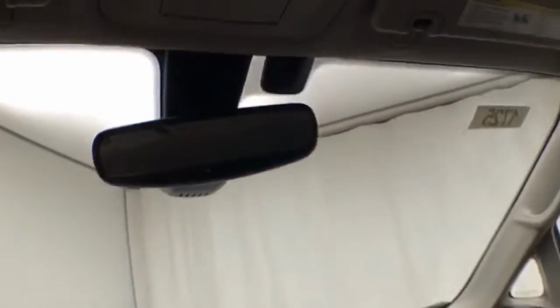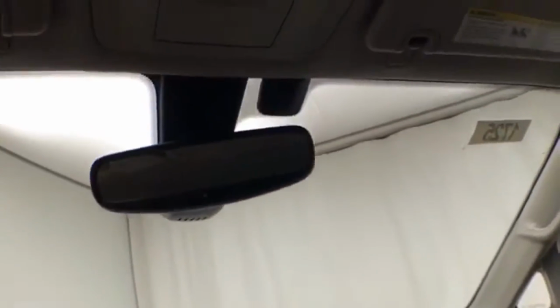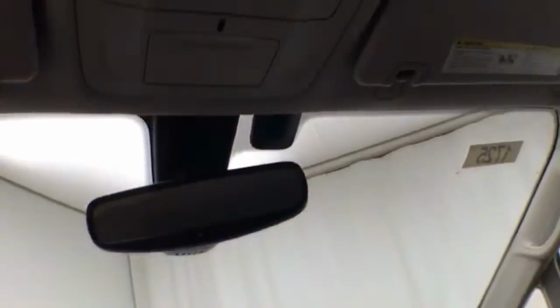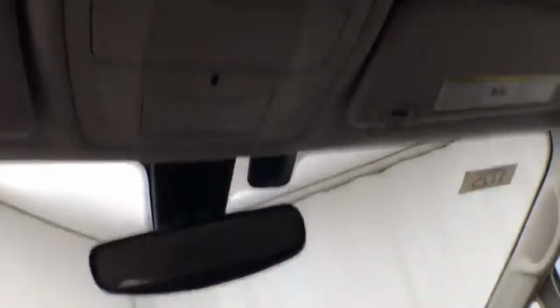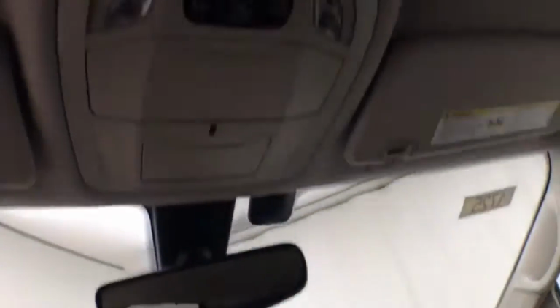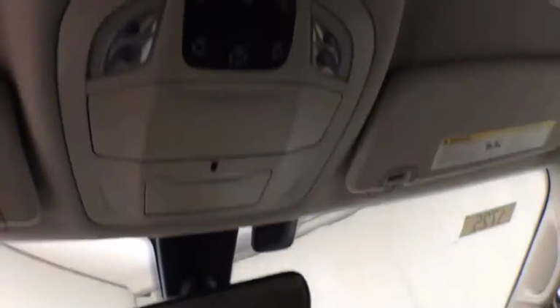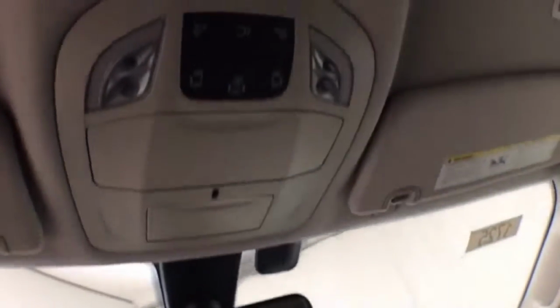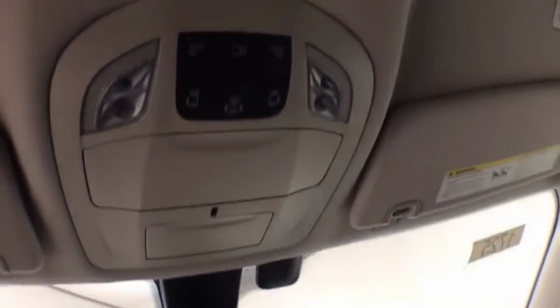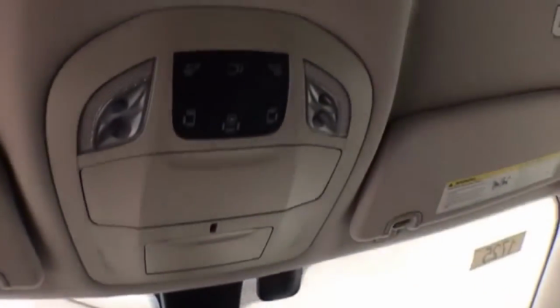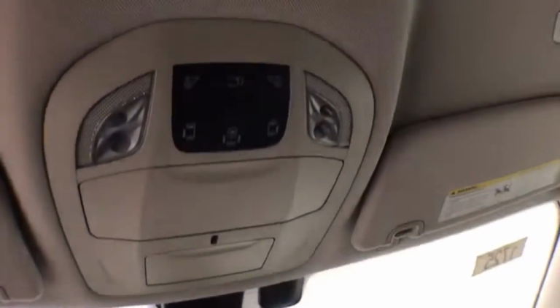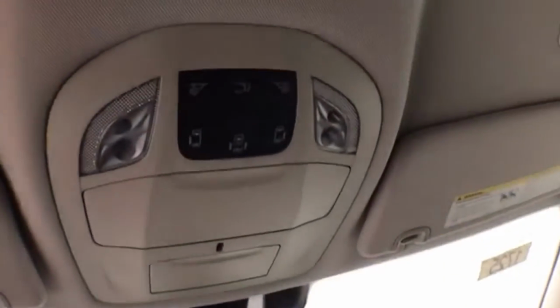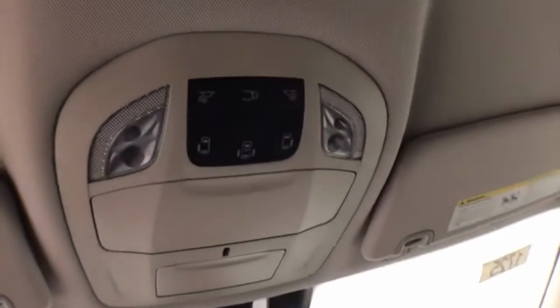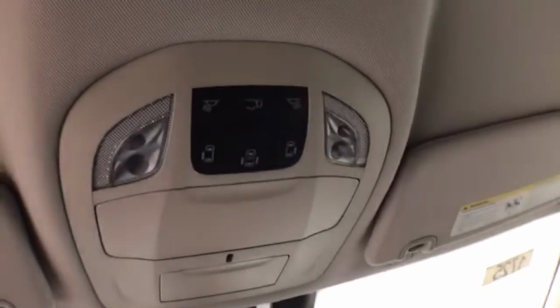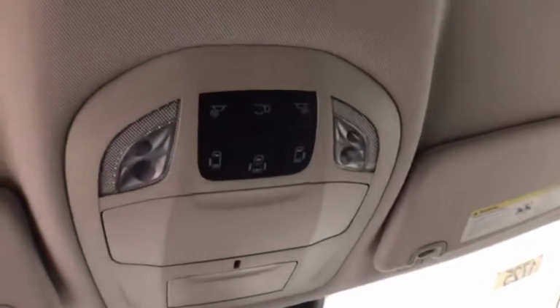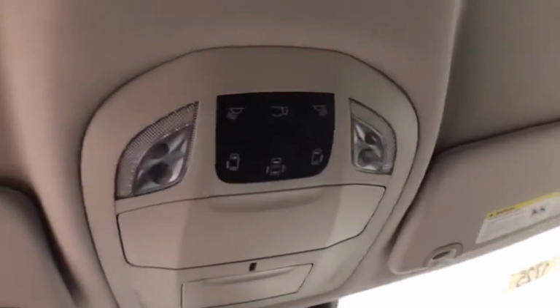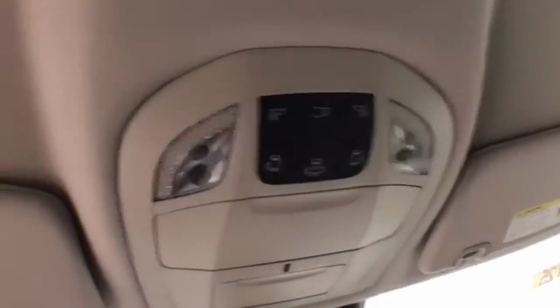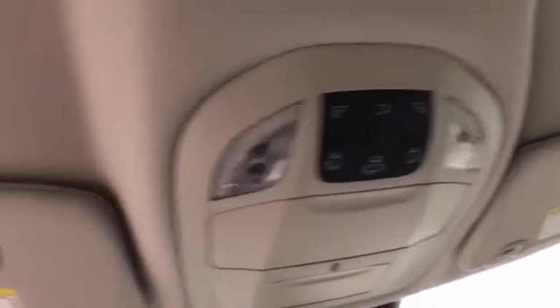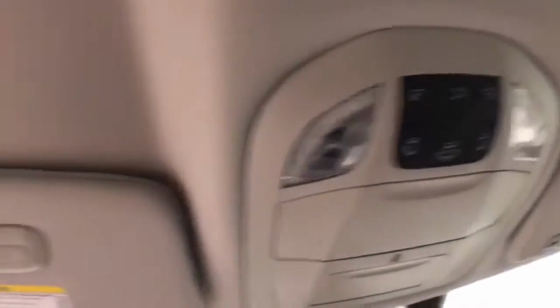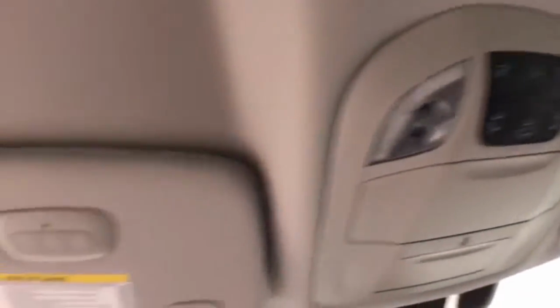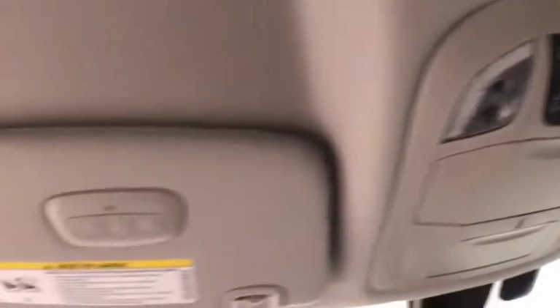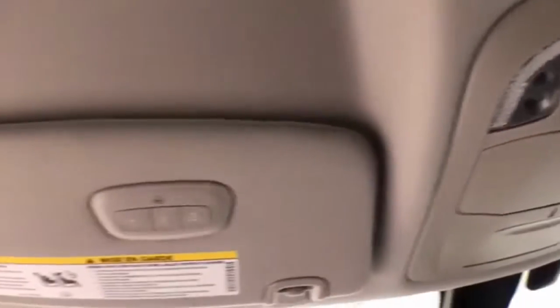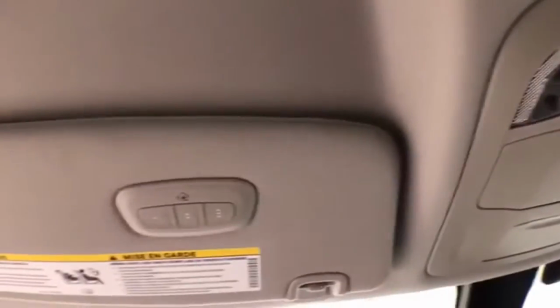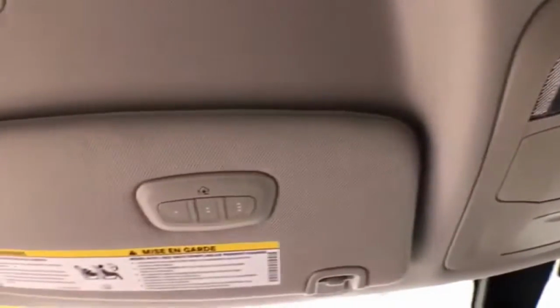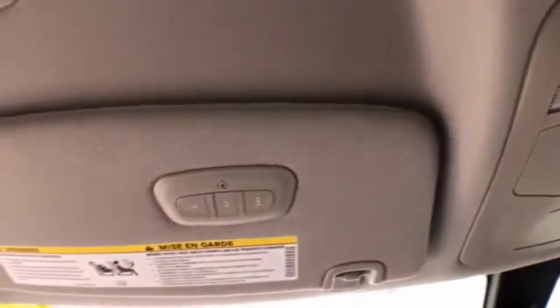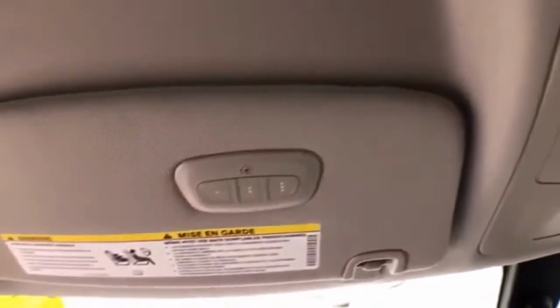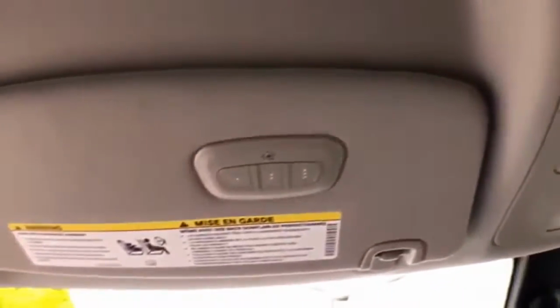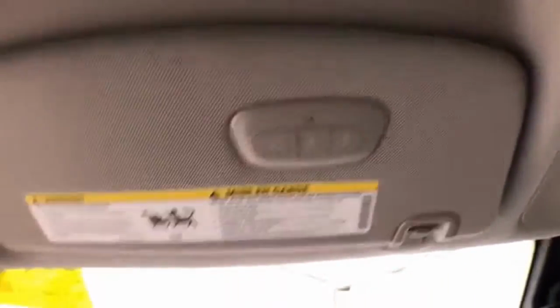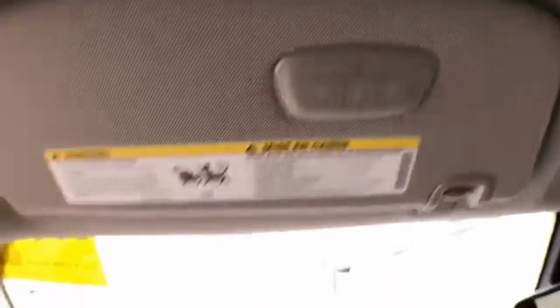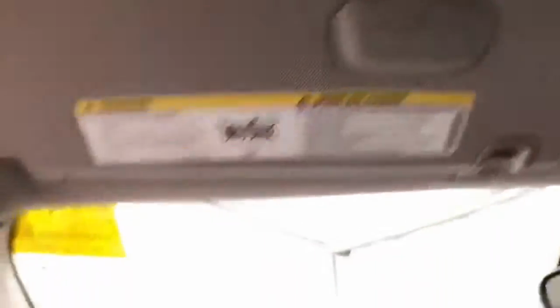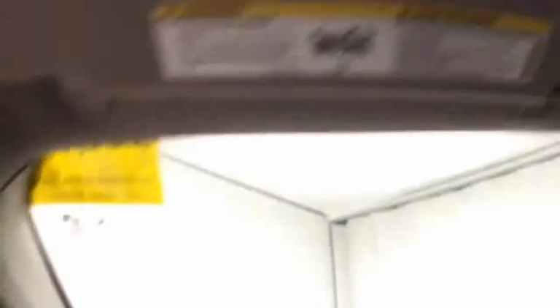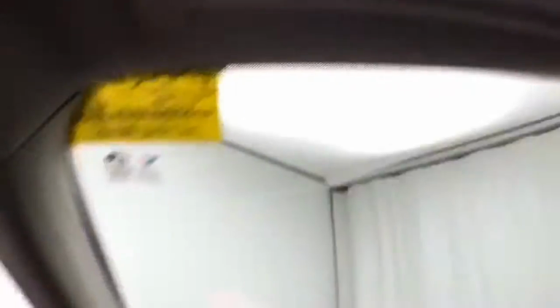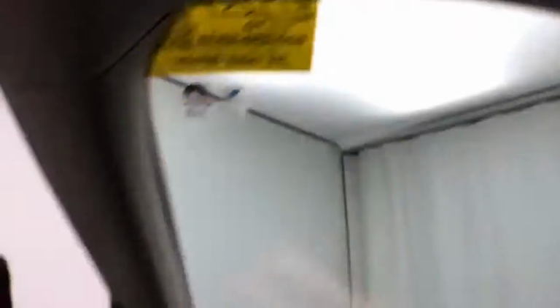And a large glove box with all the owner's materials inside. Overhead liftgate and sliding door controls, and HomeLink transmitter for garage door opener.